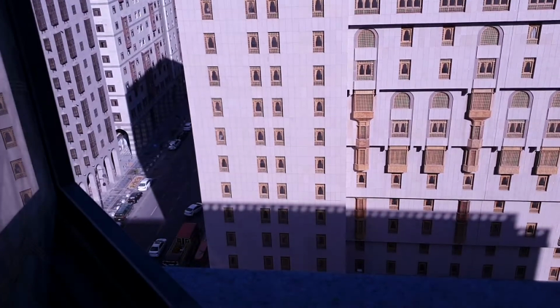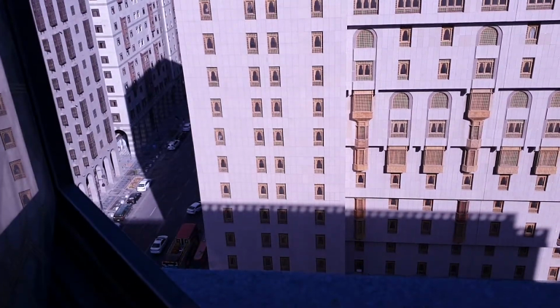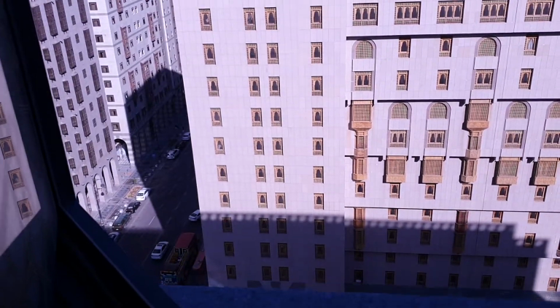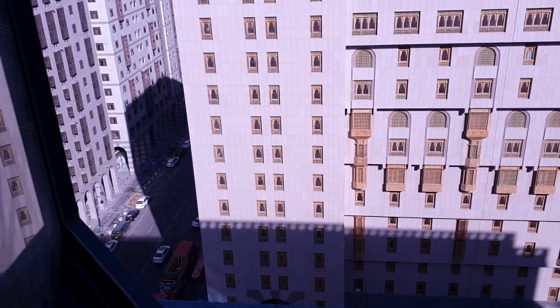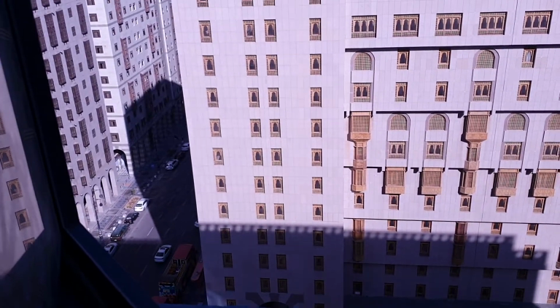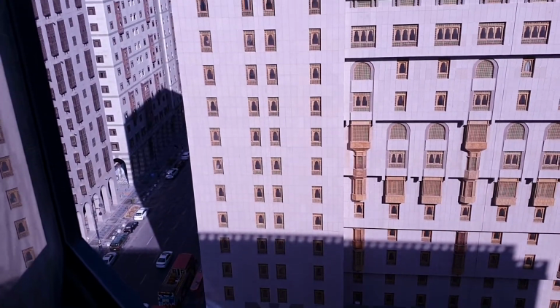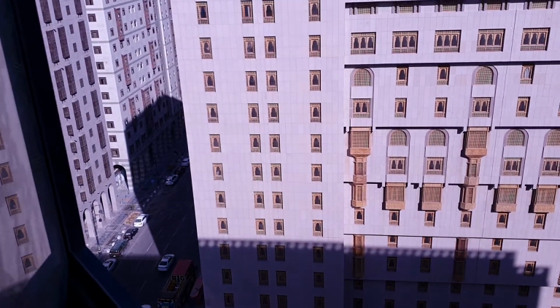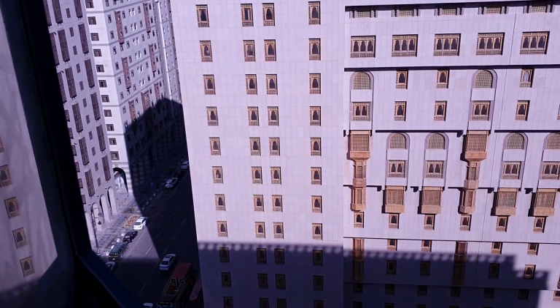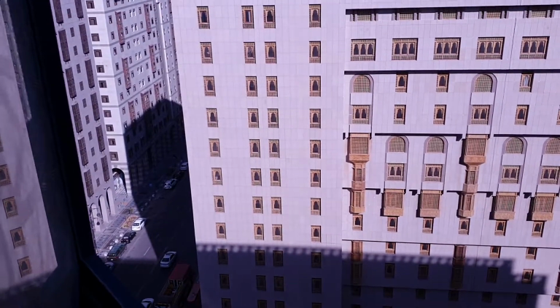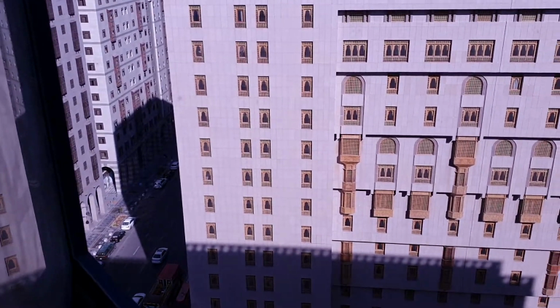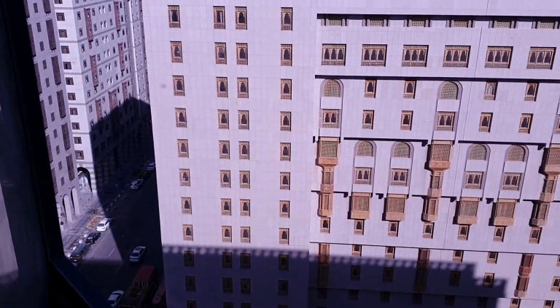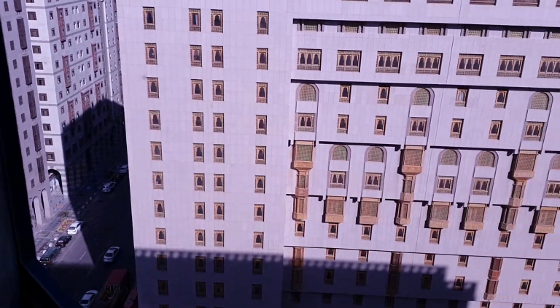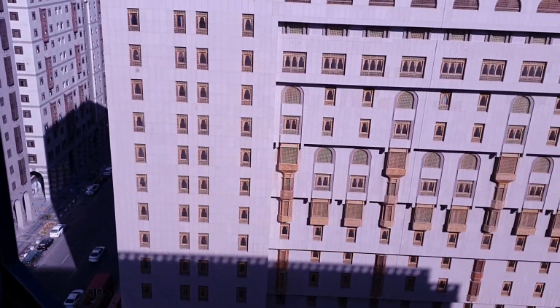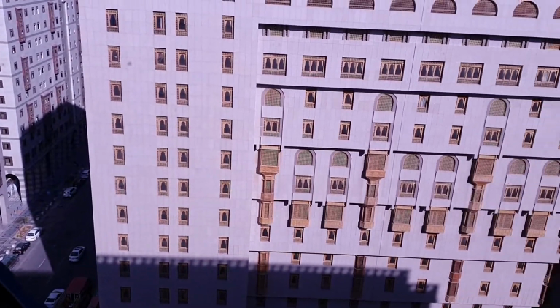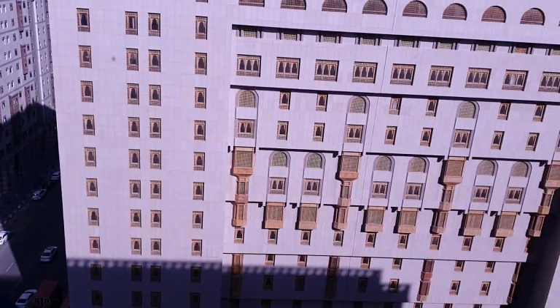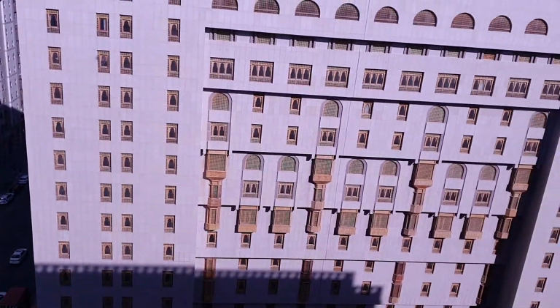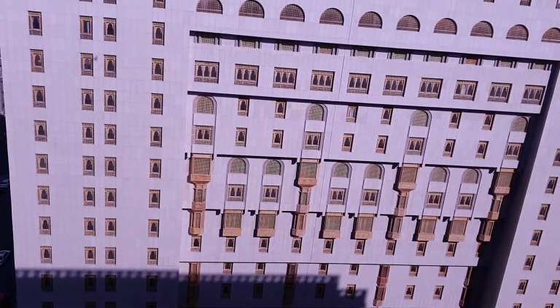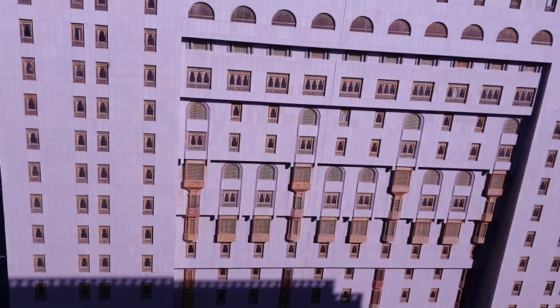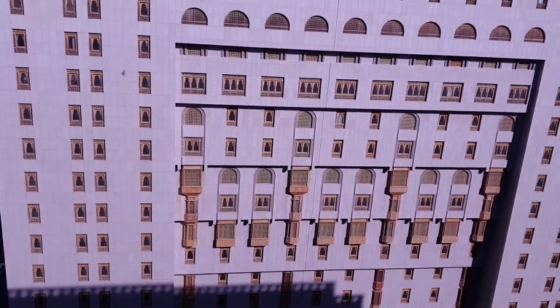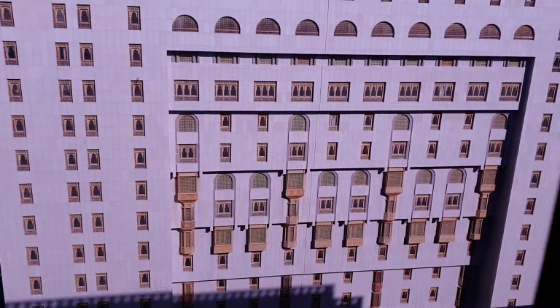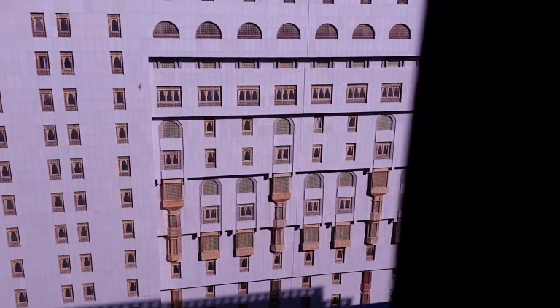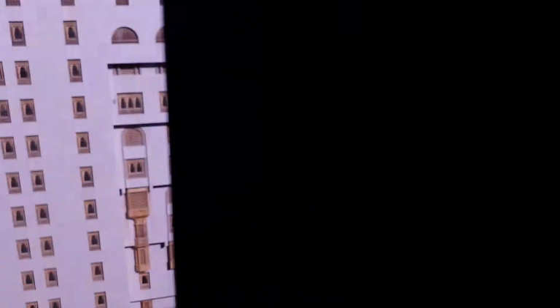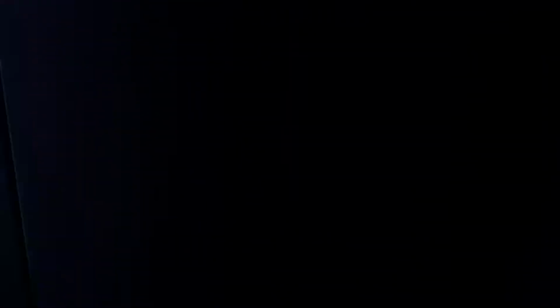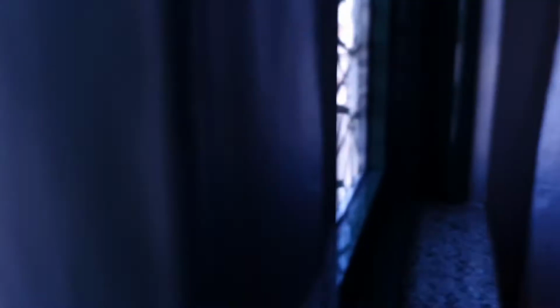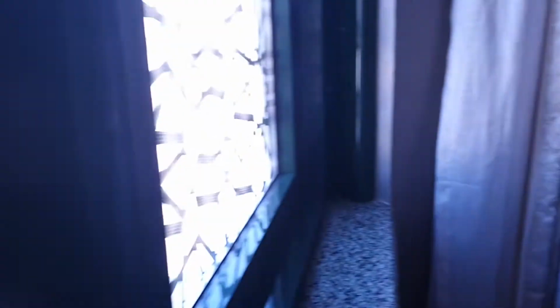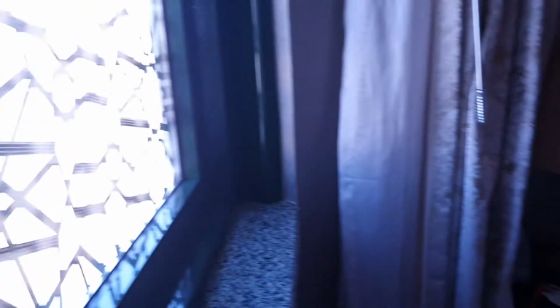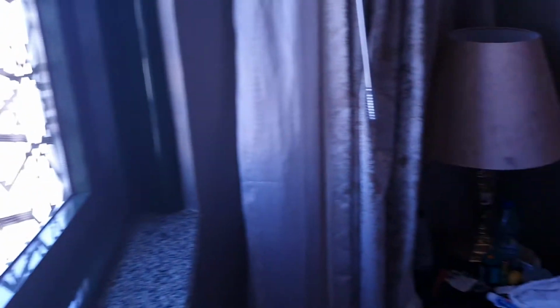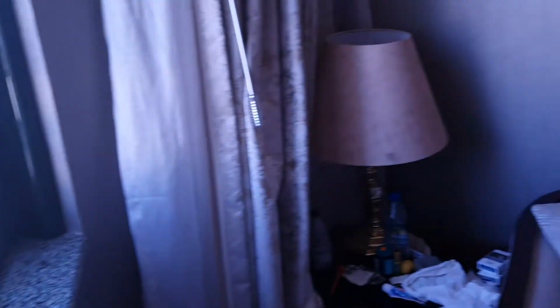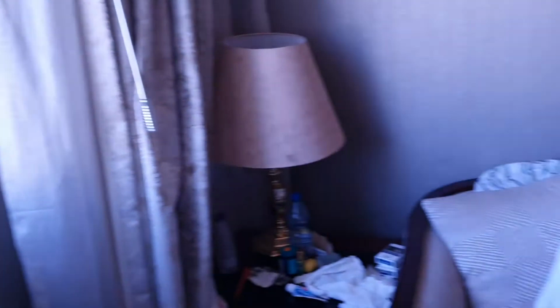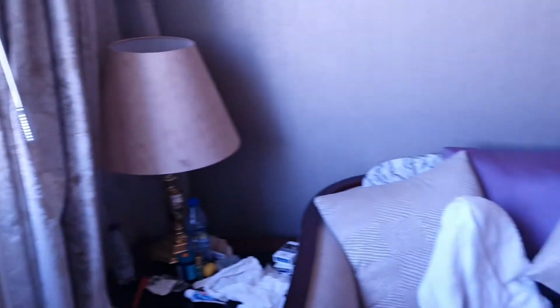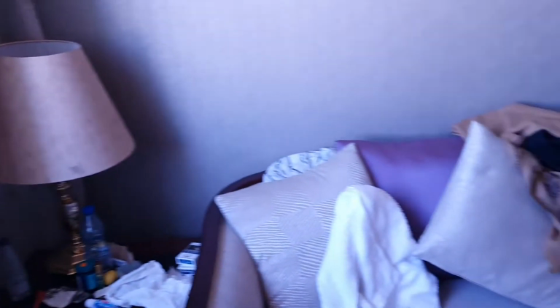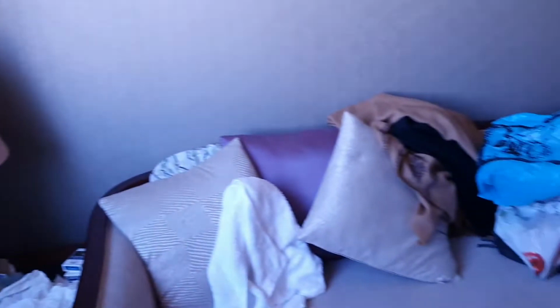This is the view from our room in Medina and Madinah. This is our room.